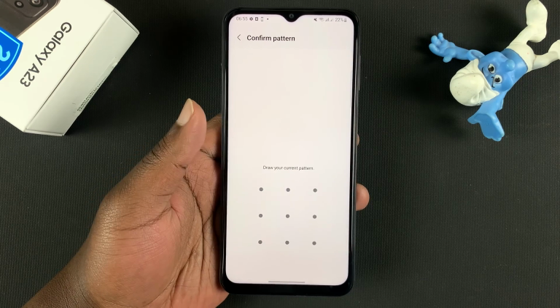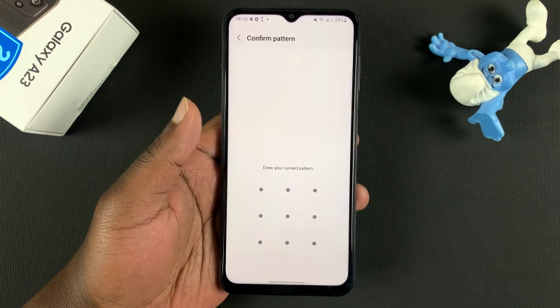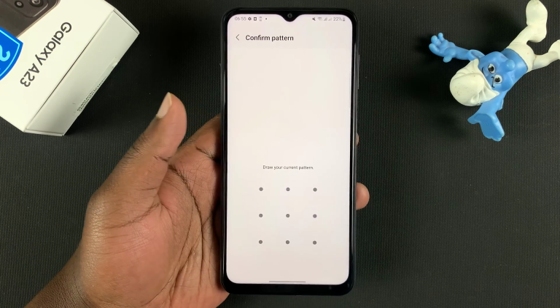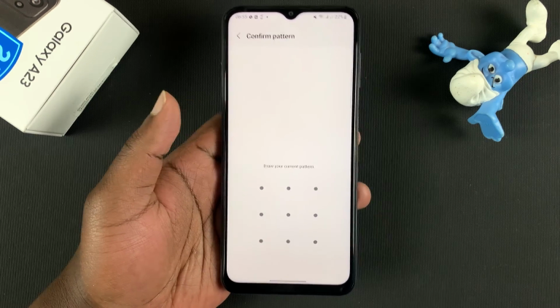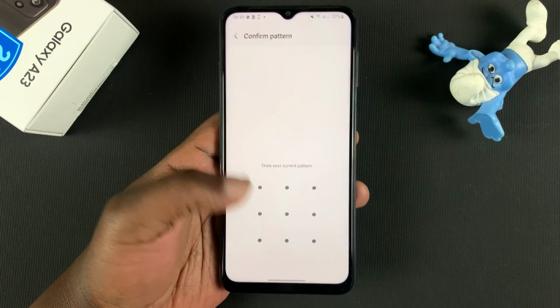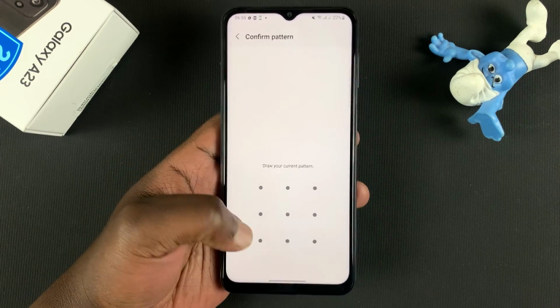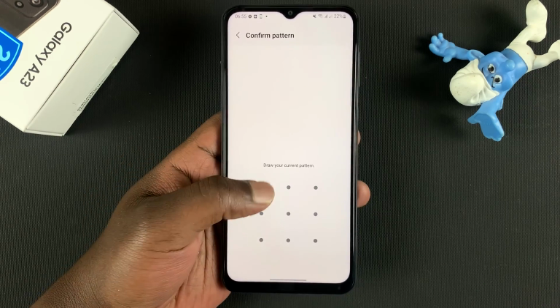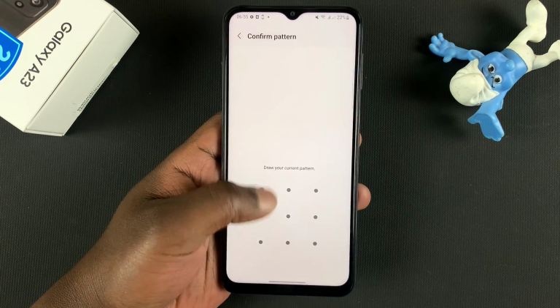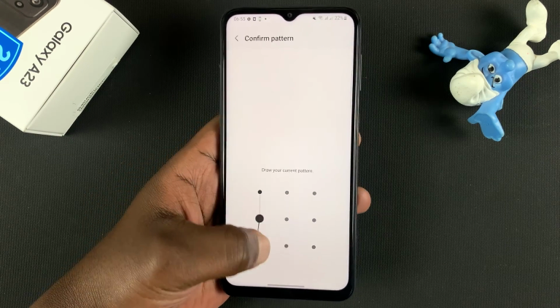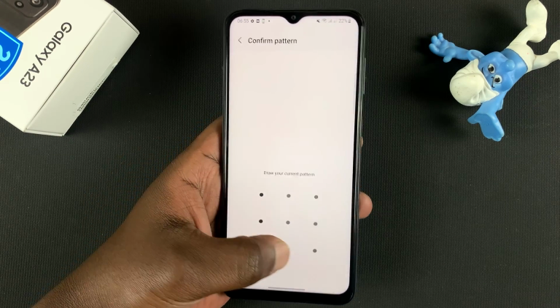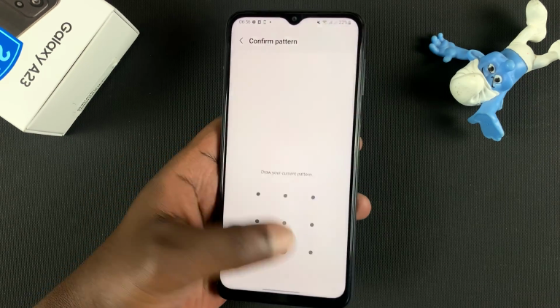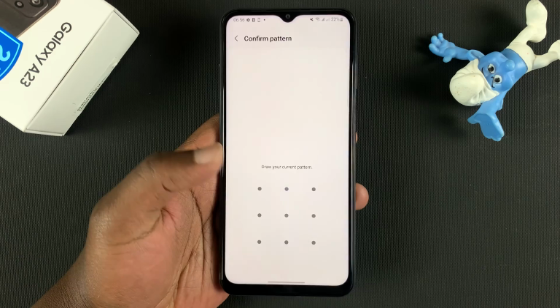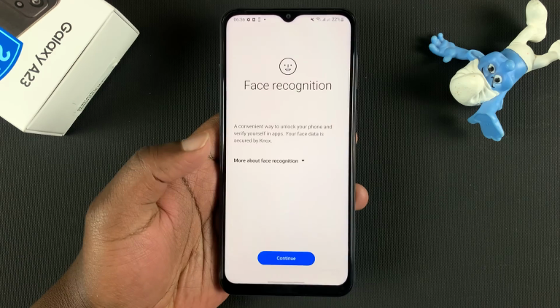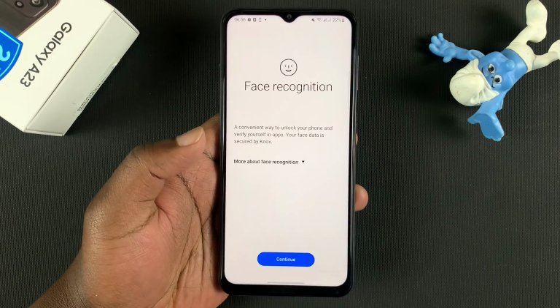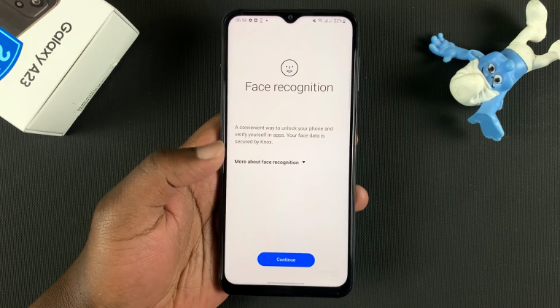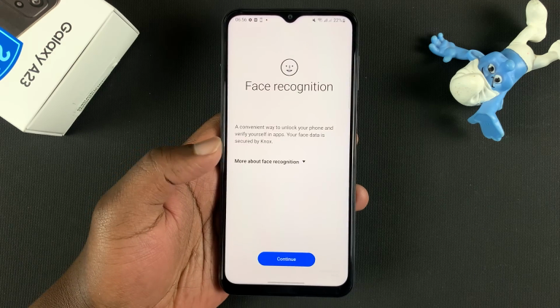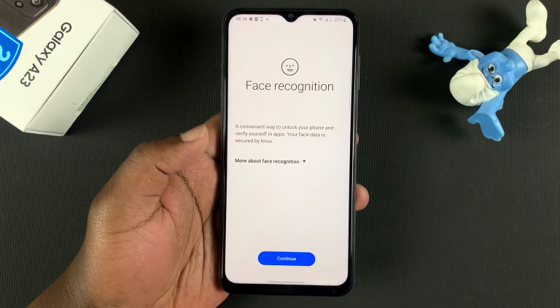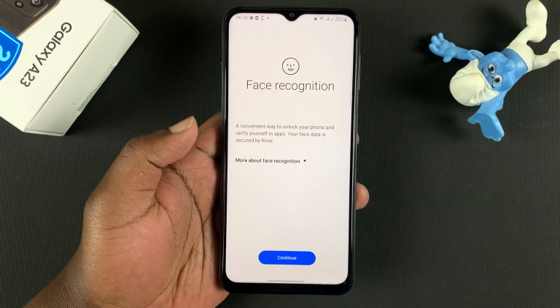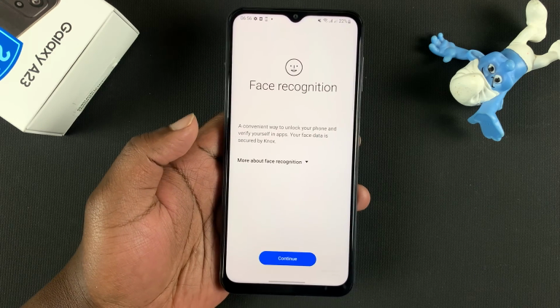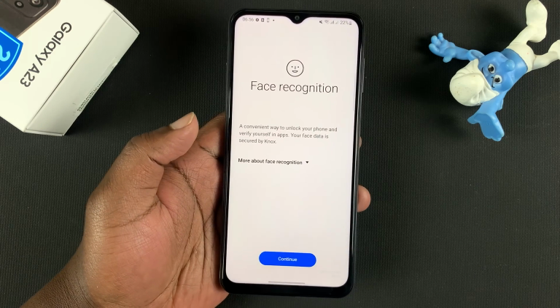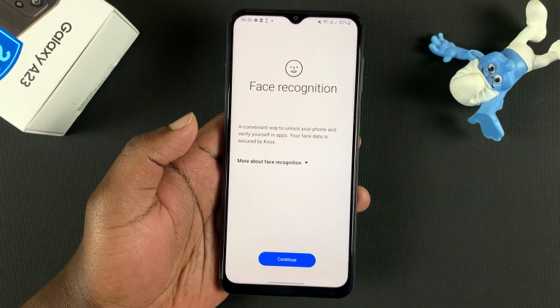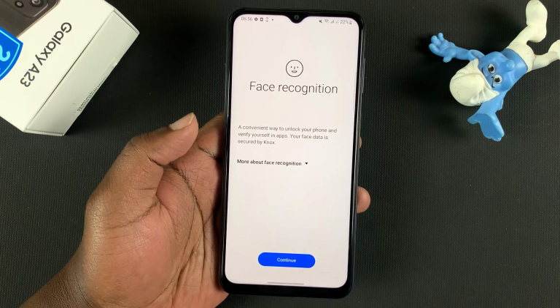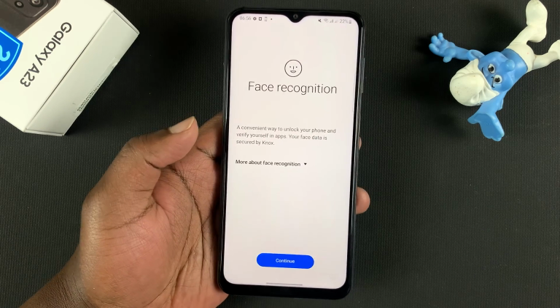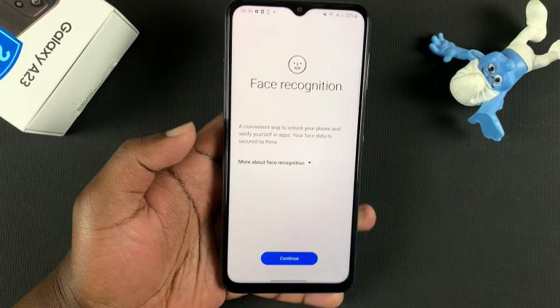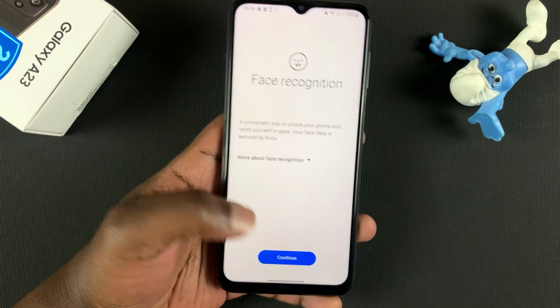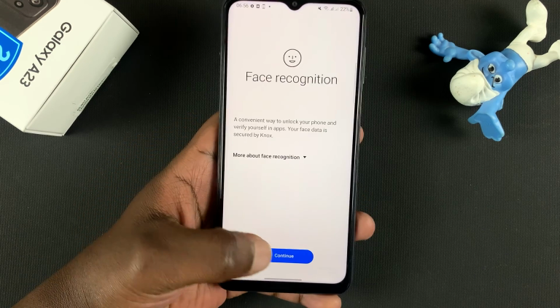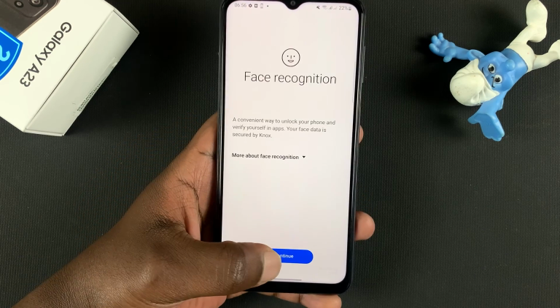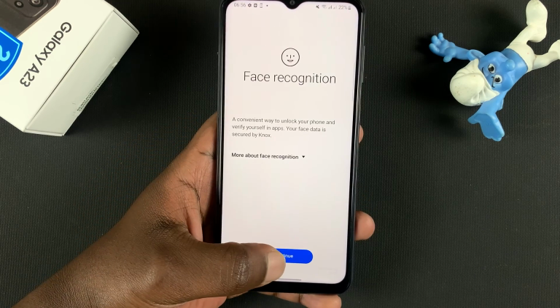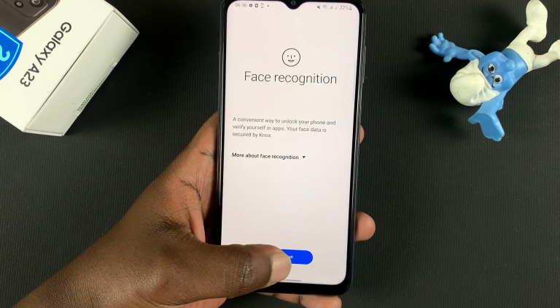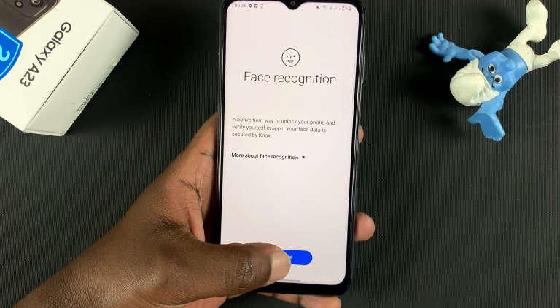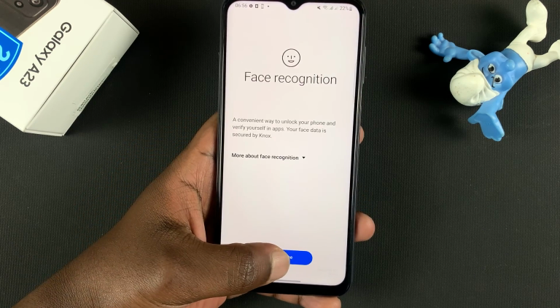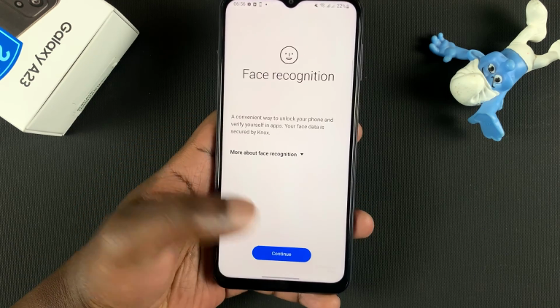Since I've already set up my pattern, I can simply enter the pattern and I'll be allowed to register my face. Now tap on Continue.